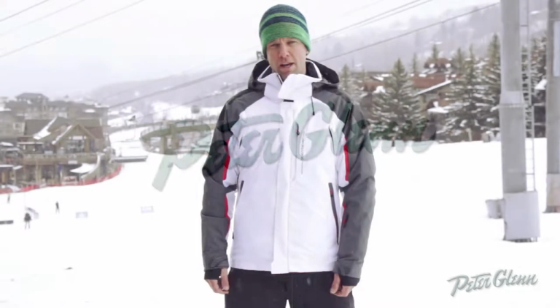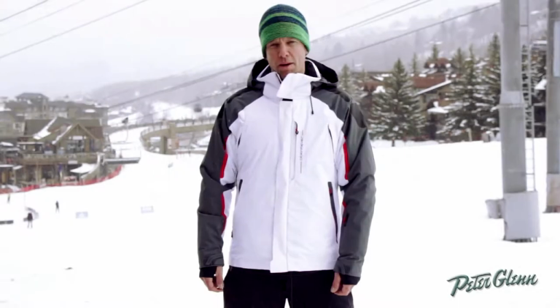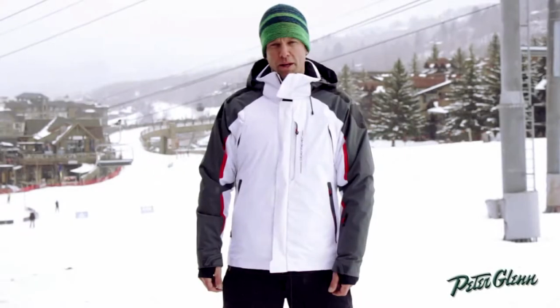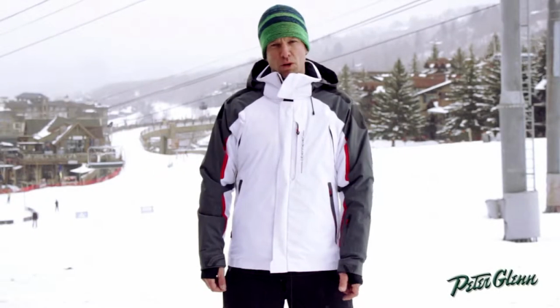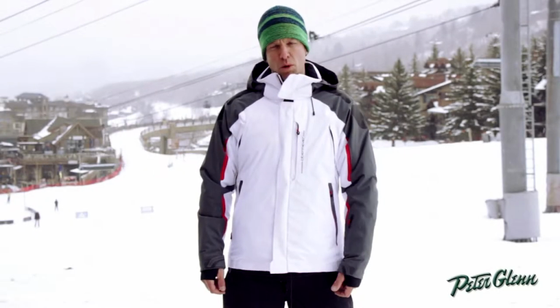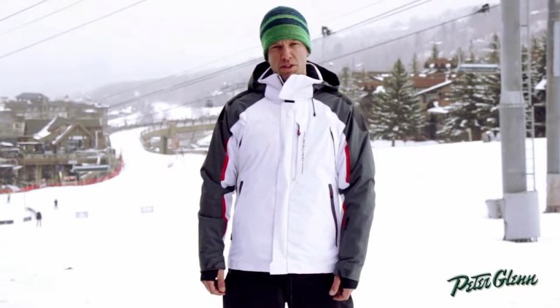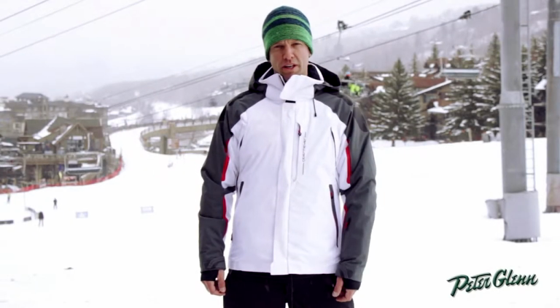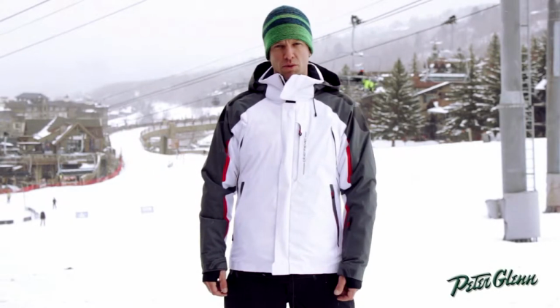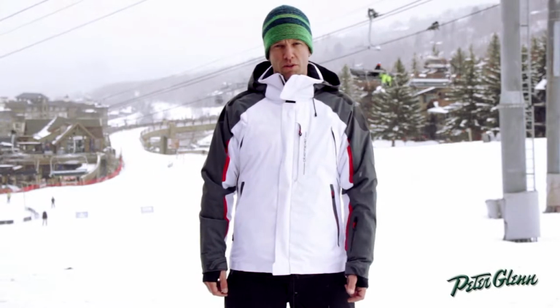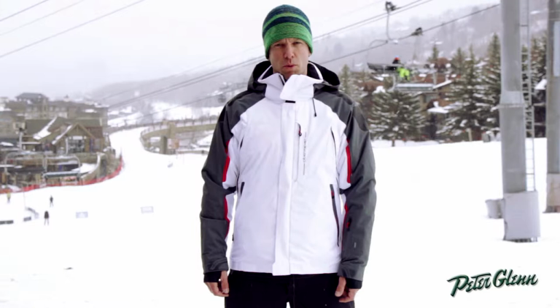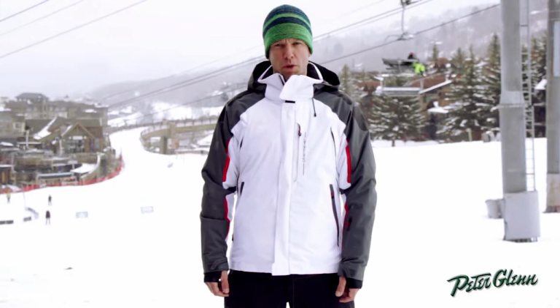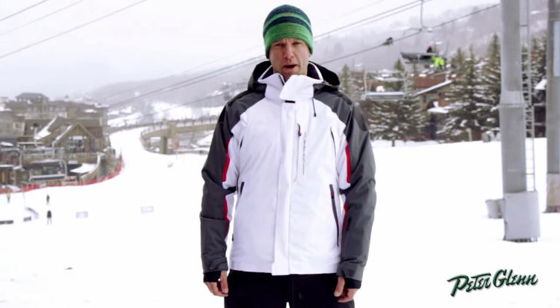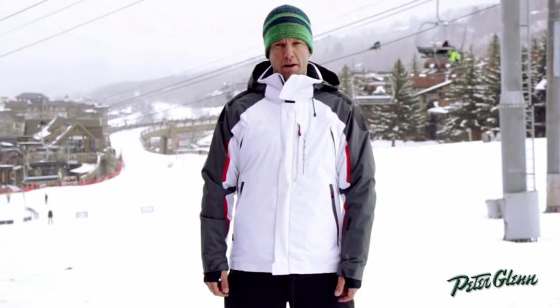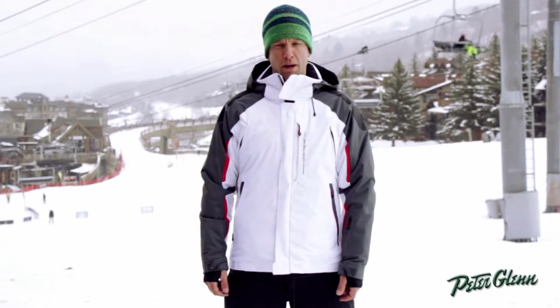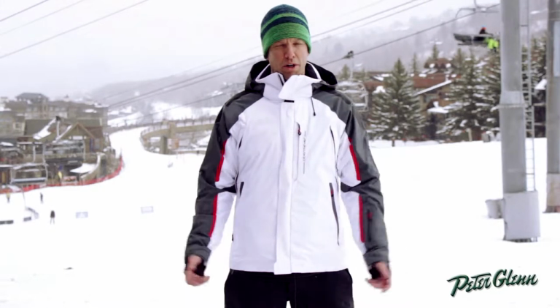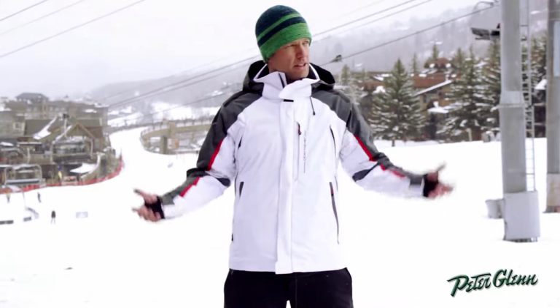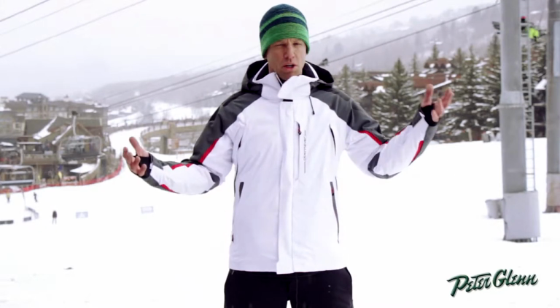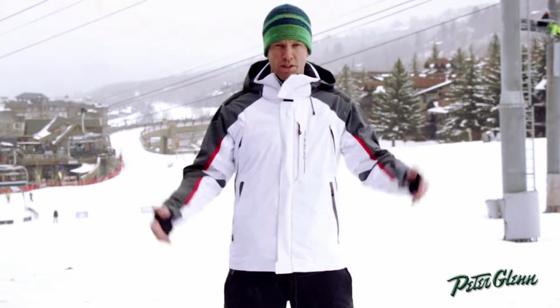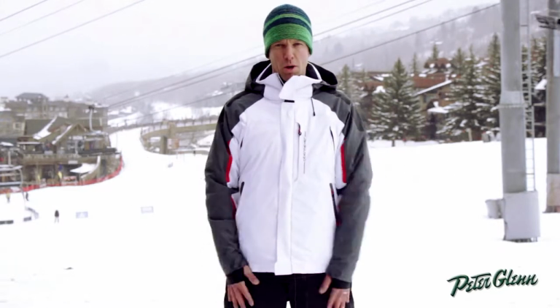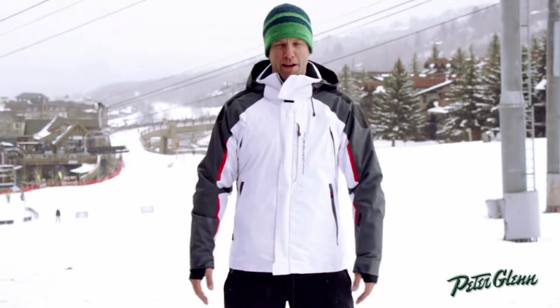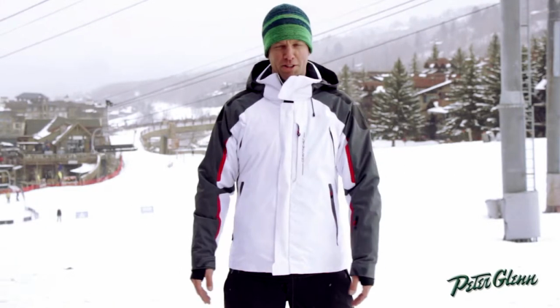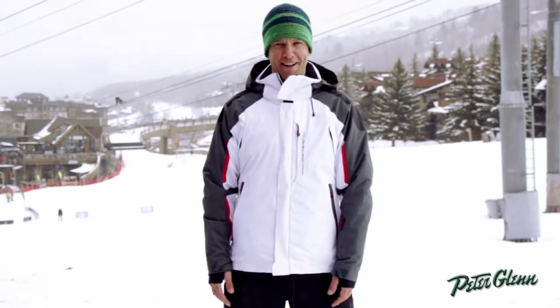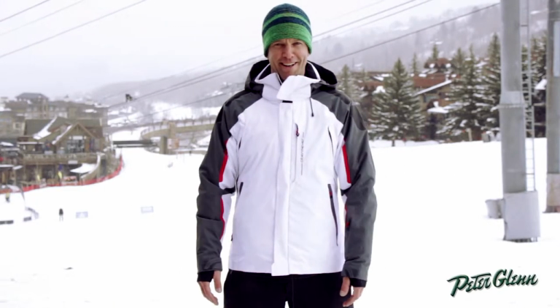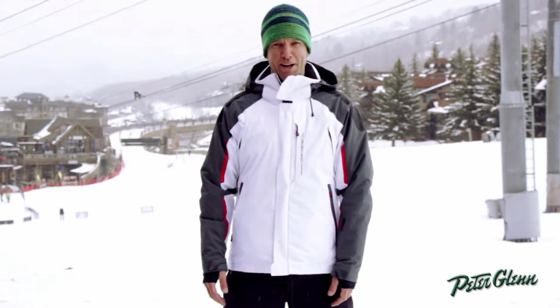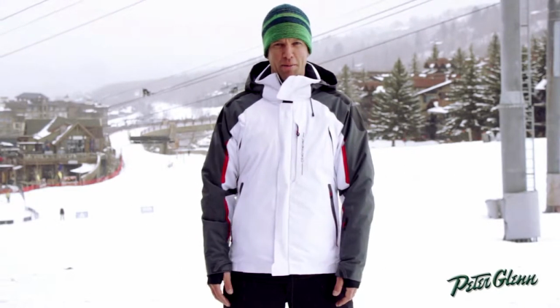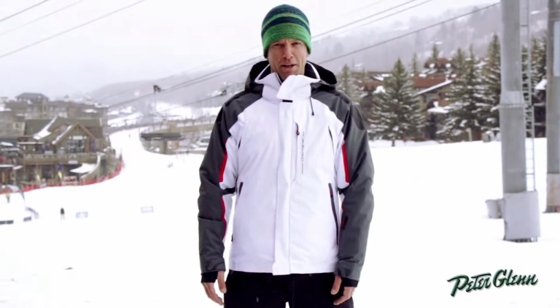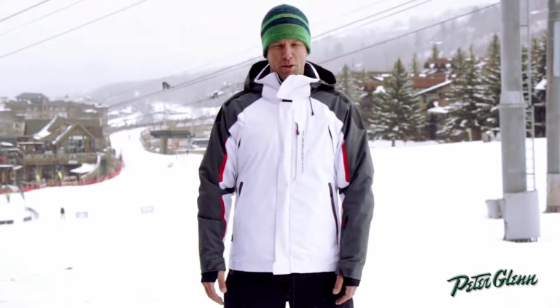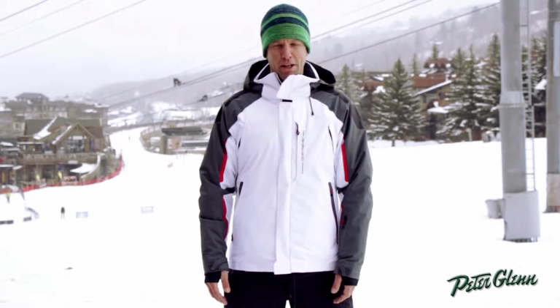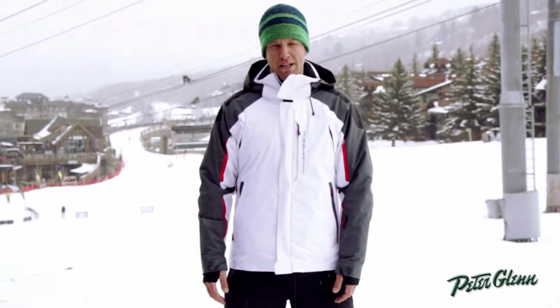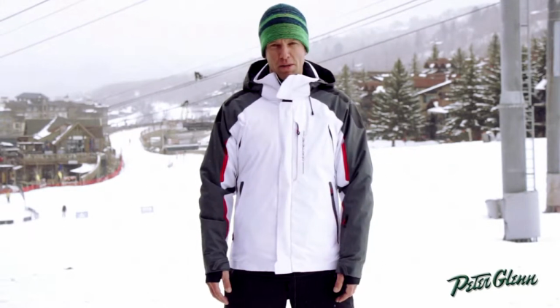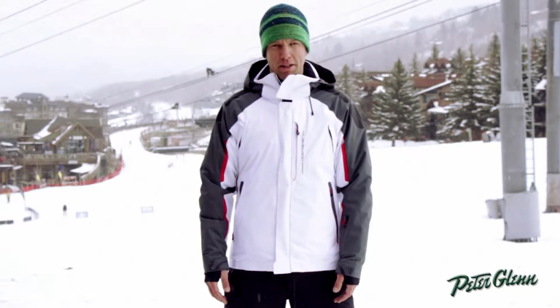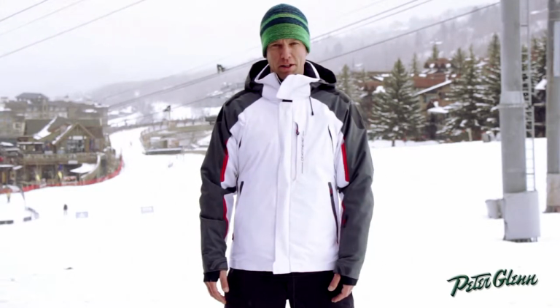My name is Greg Morrison, sales rep for Sport Overmeyer. We're here in snowy Snowmass today — great day to be on the hill.